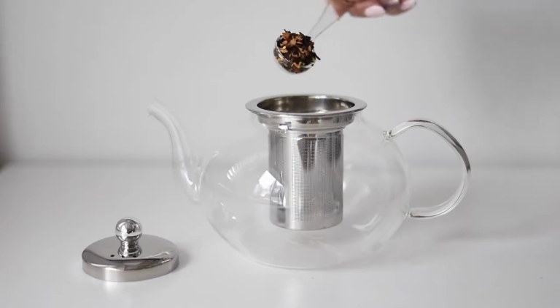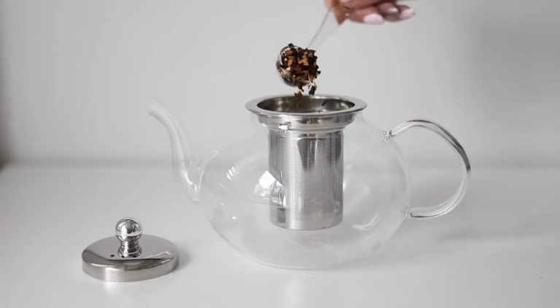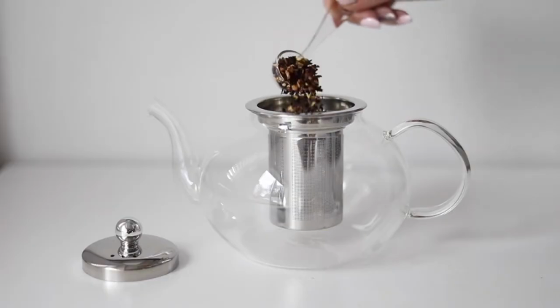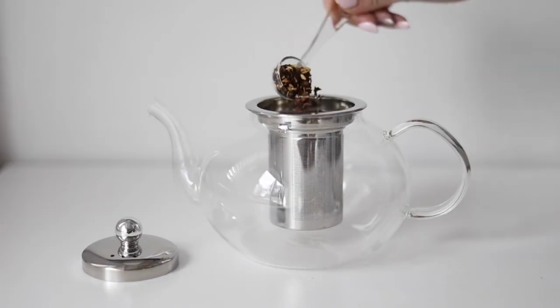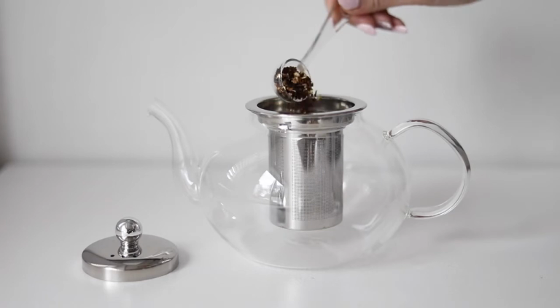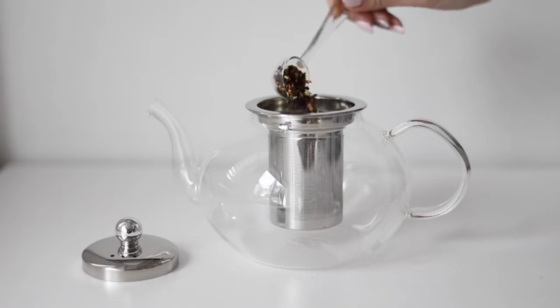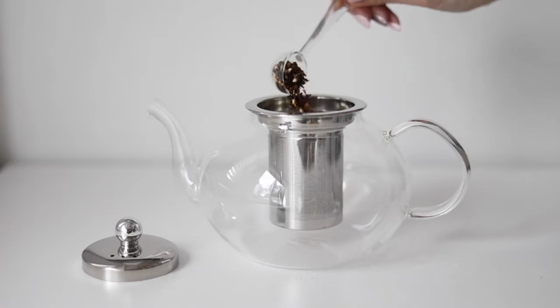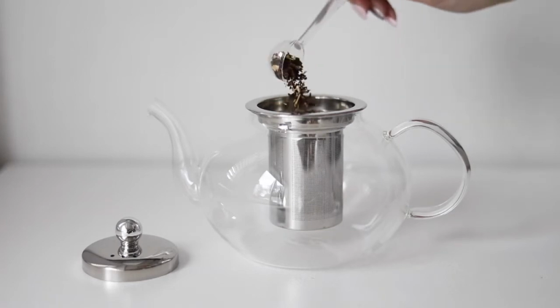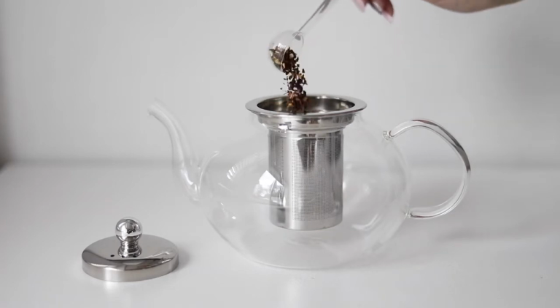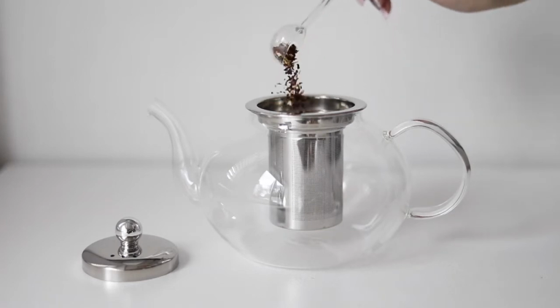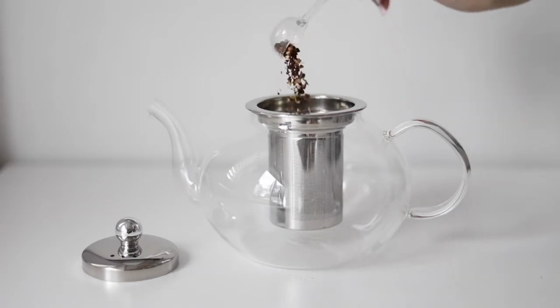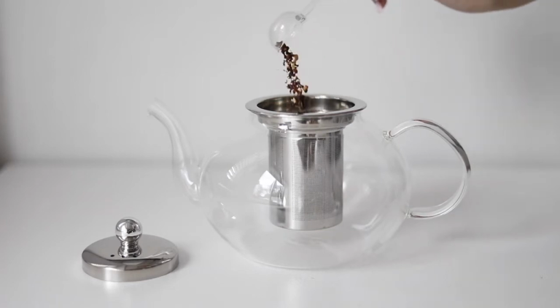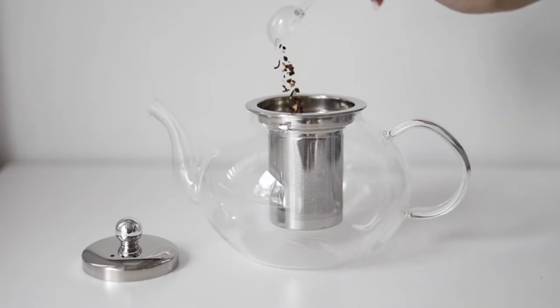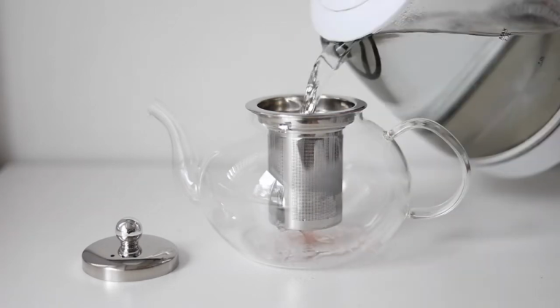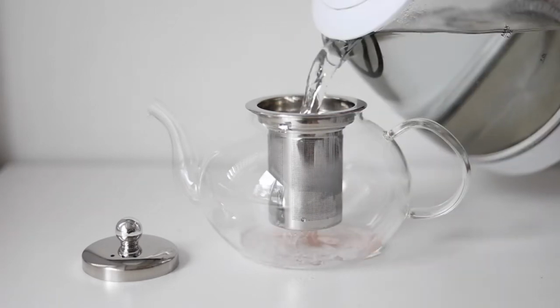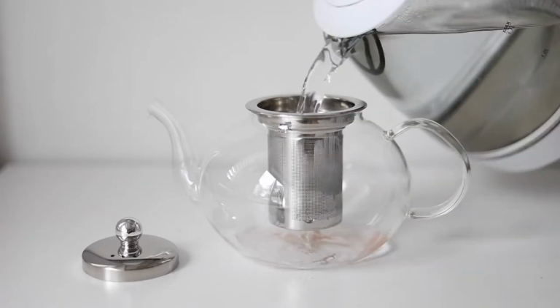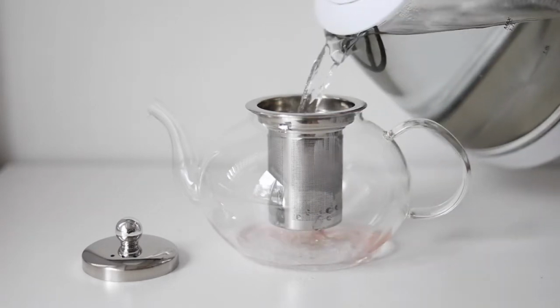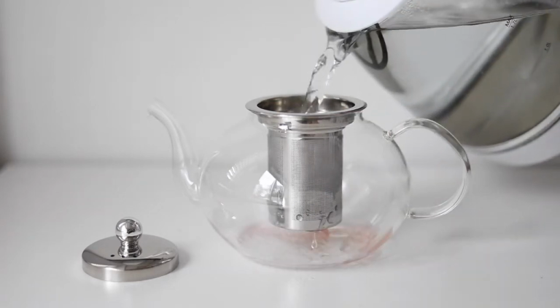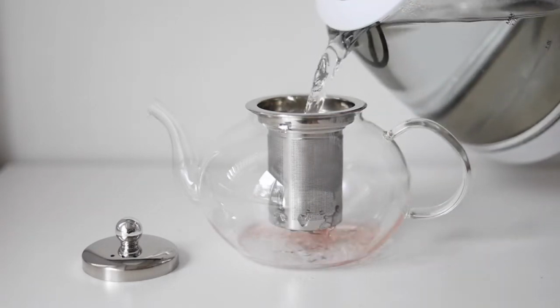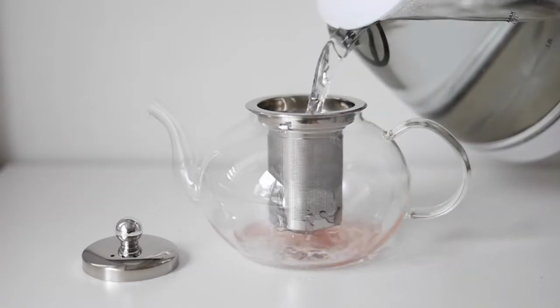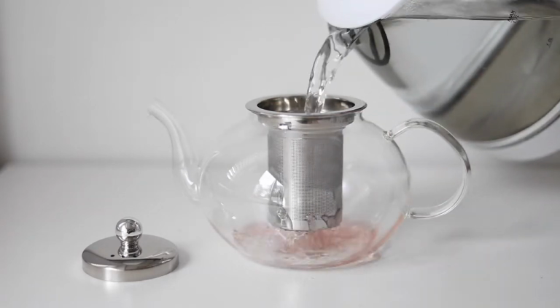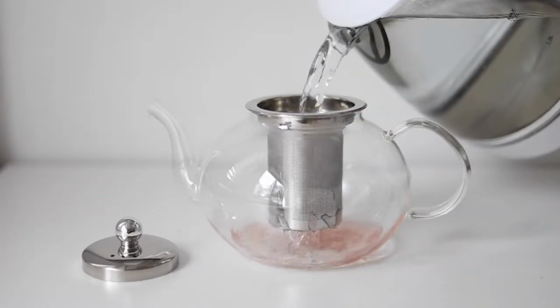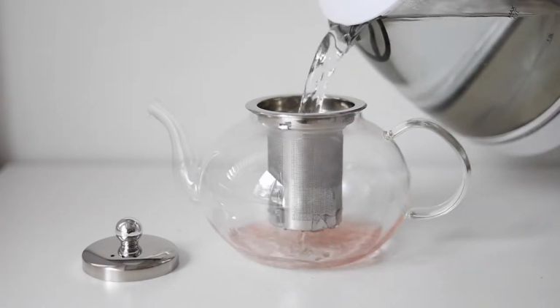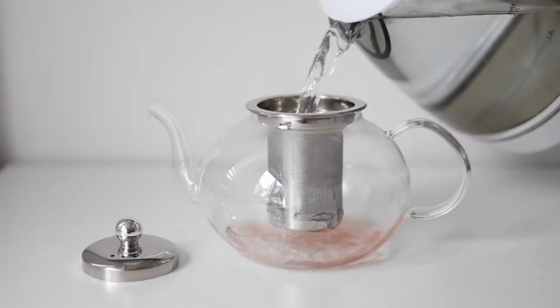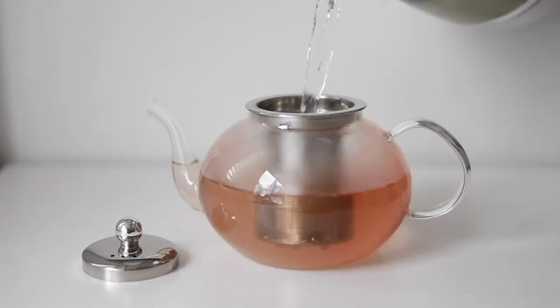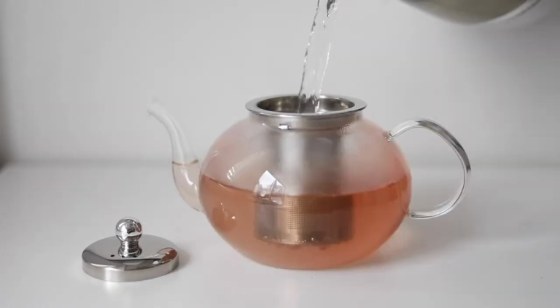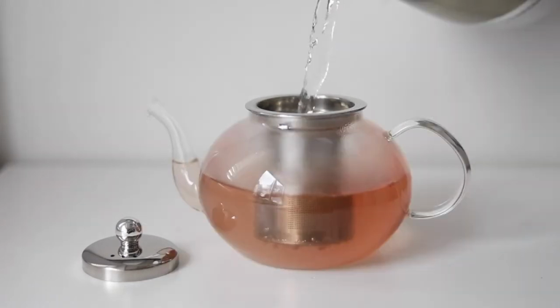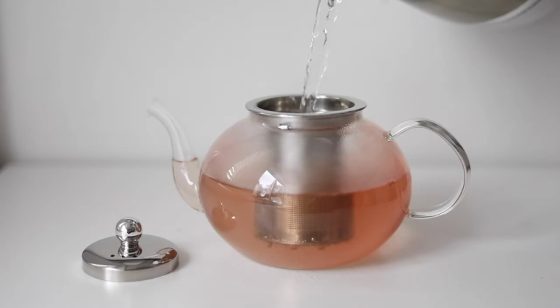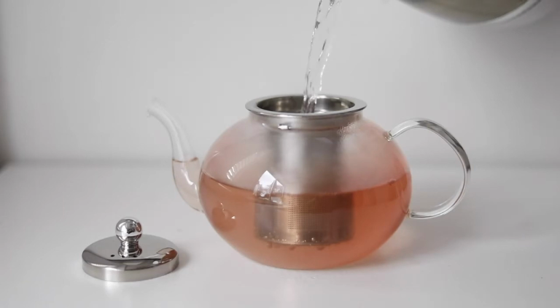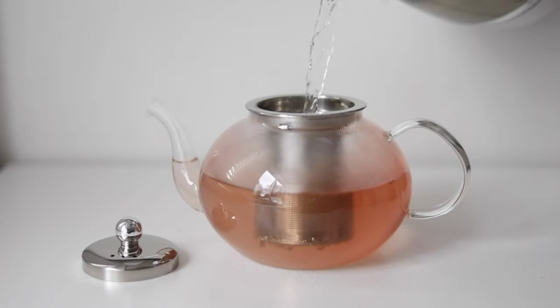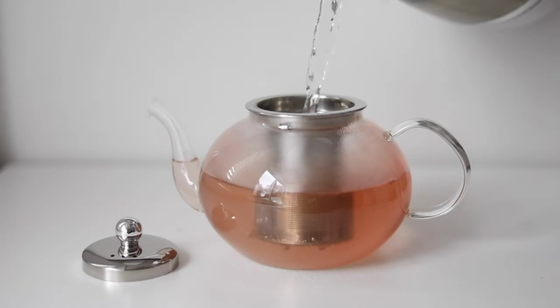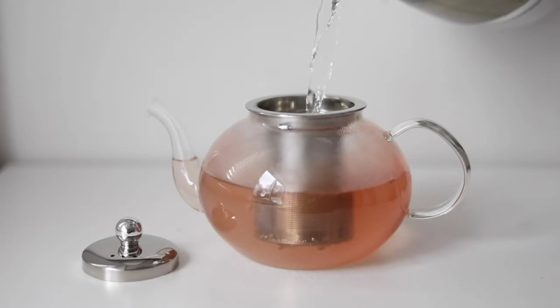Steep tea three ways. One: put your favorite loose leaf tea in the infuser, pour in hot water, and steep for one to five minutes.